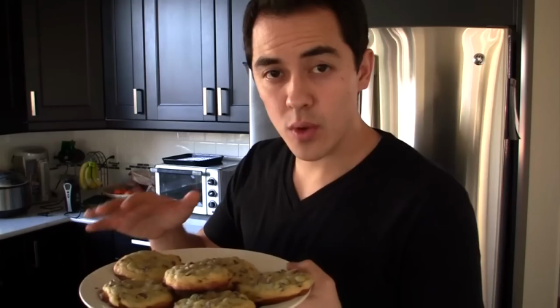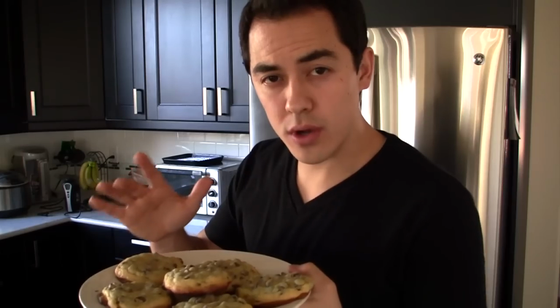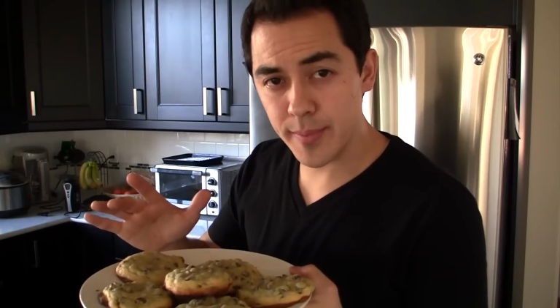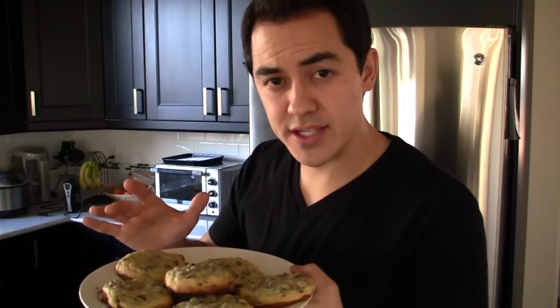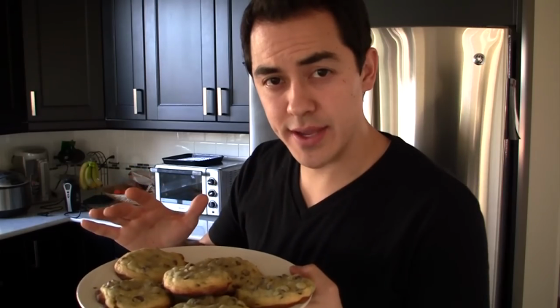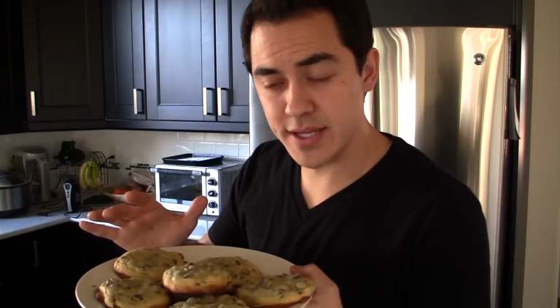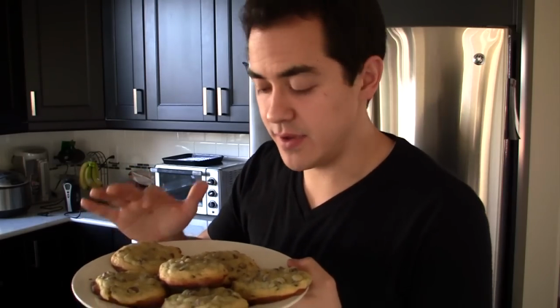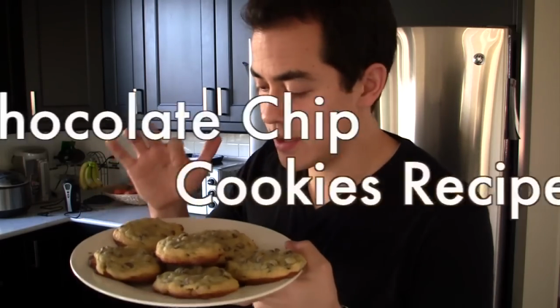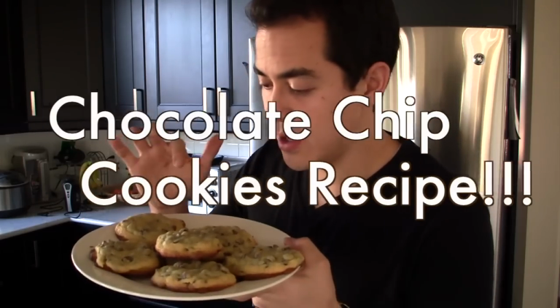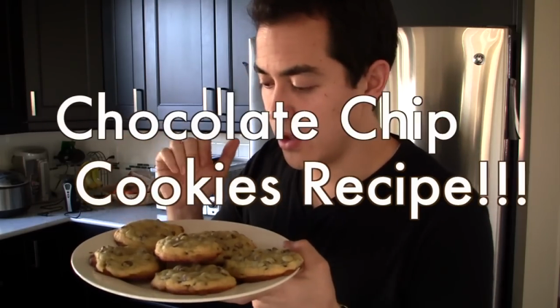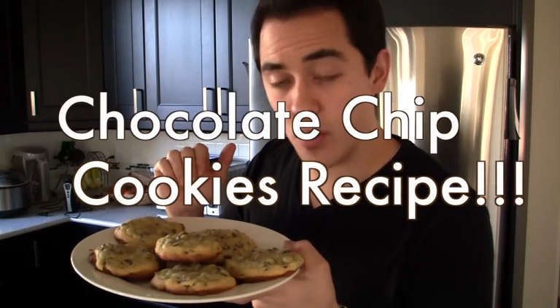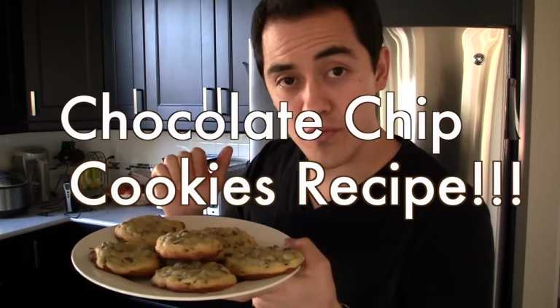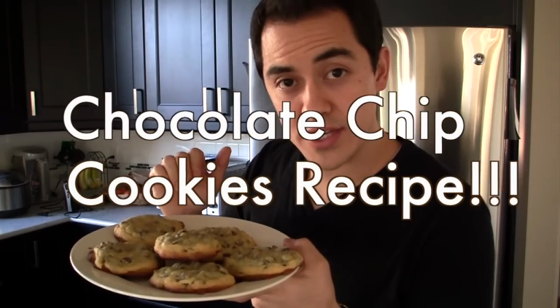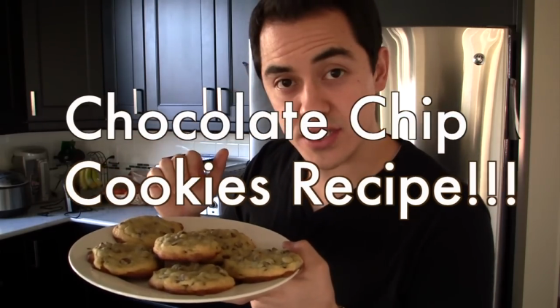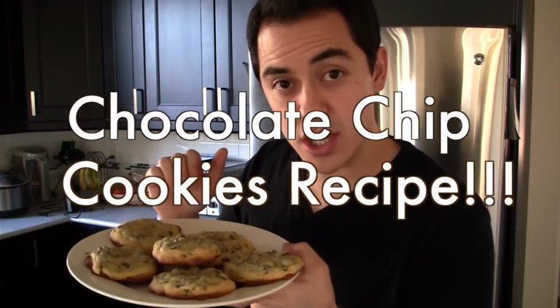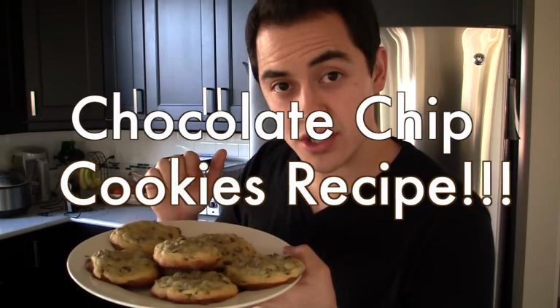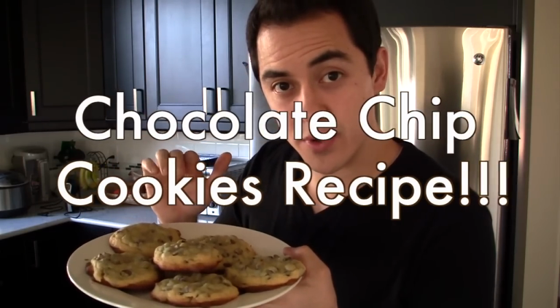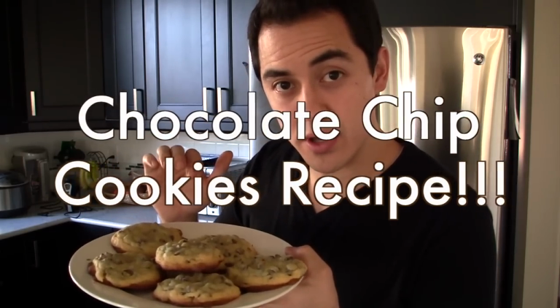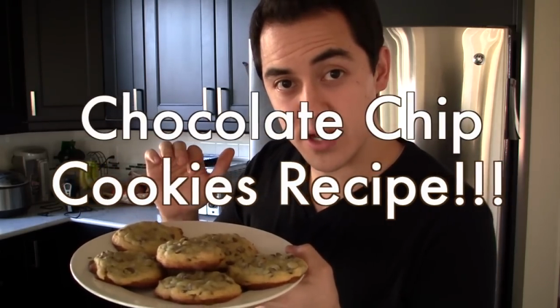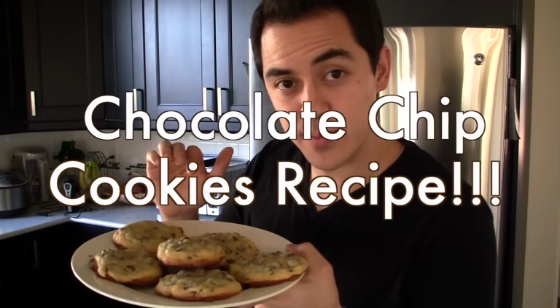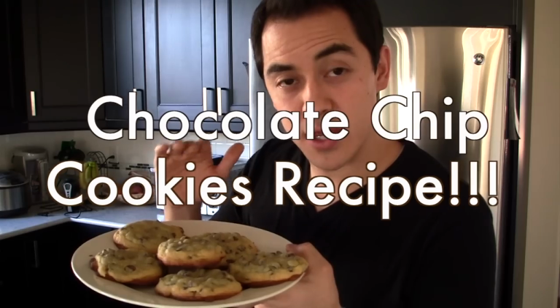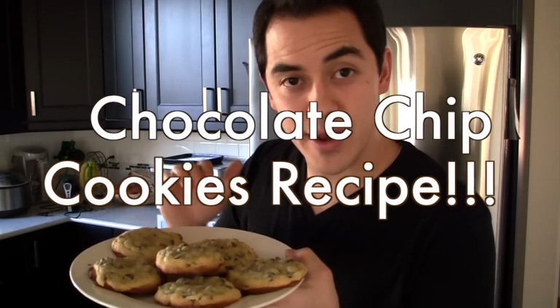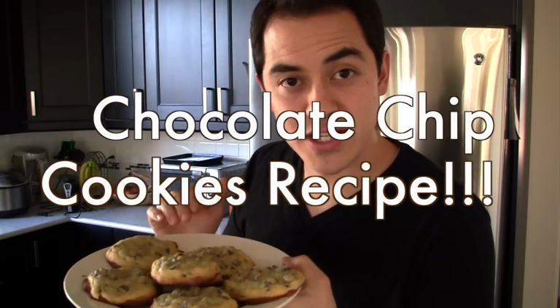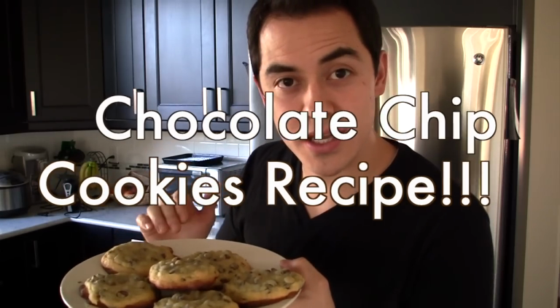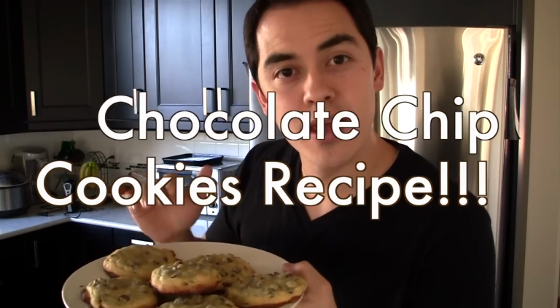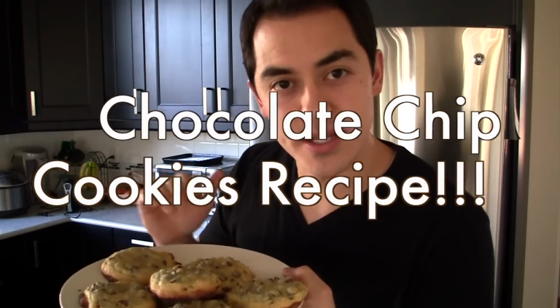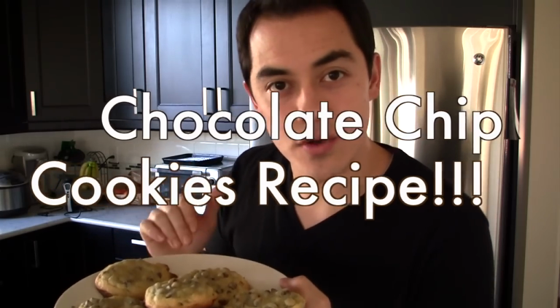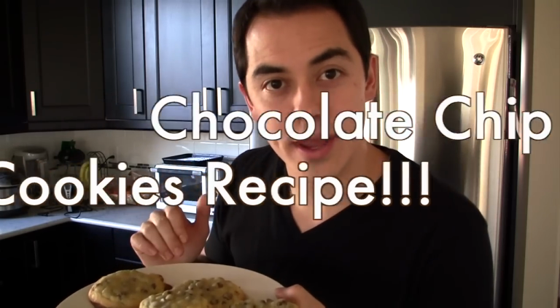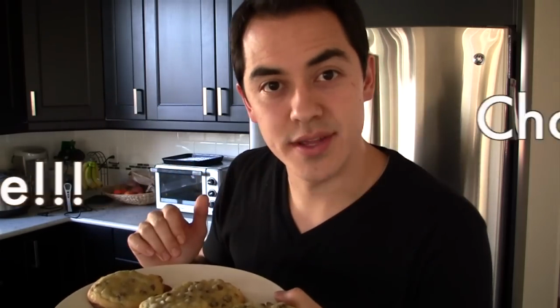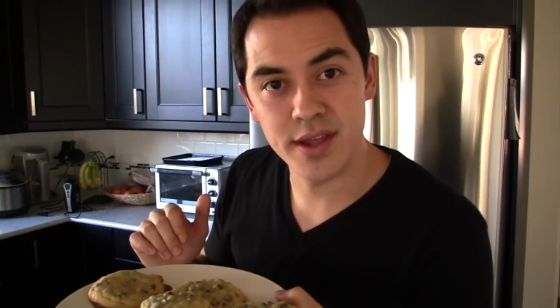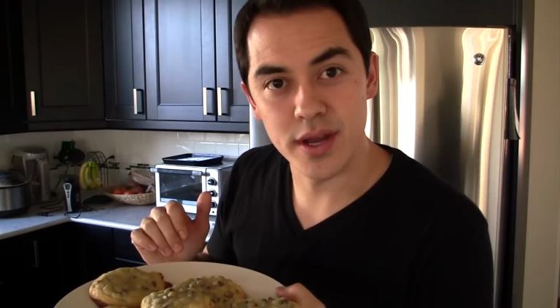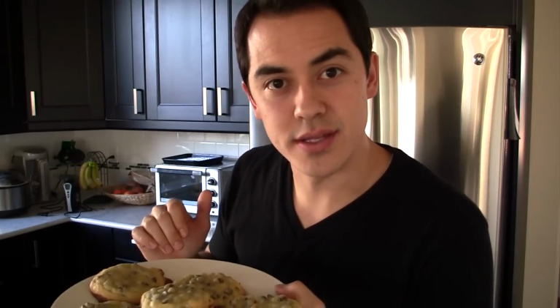Welcome to BenjaminTV. Old-fashioned chocolate chip cookie recipe coming at you. Let's go right into the ingredients.